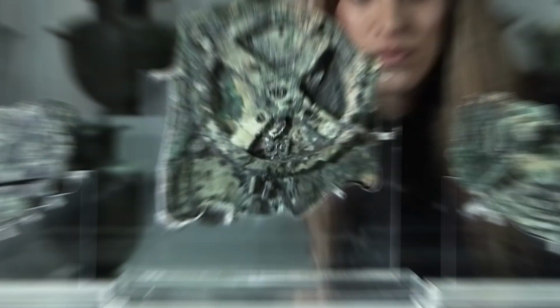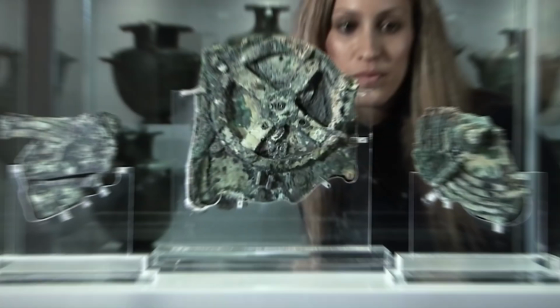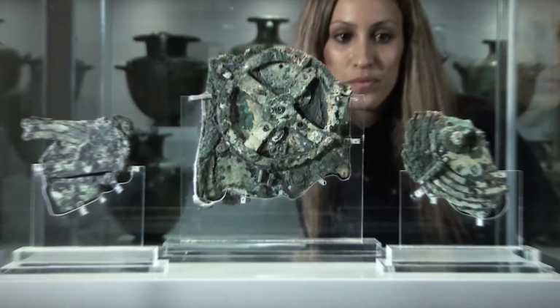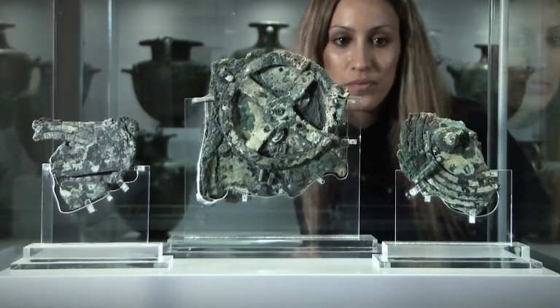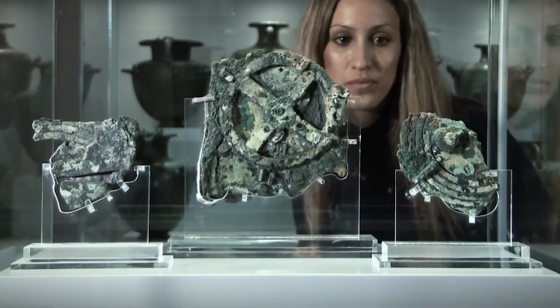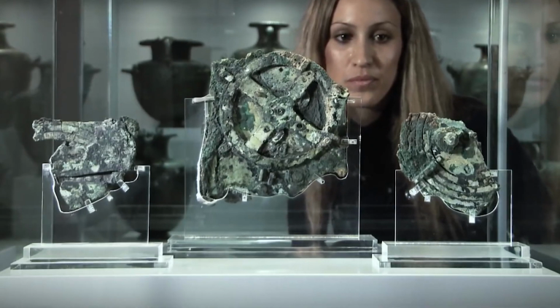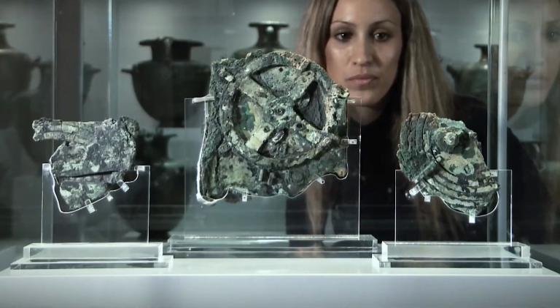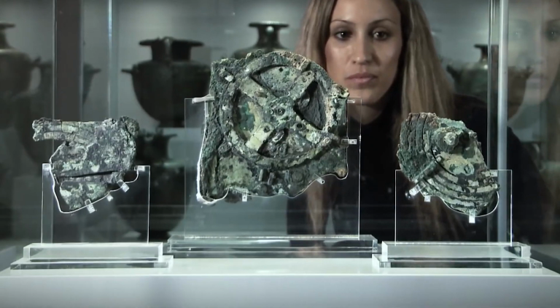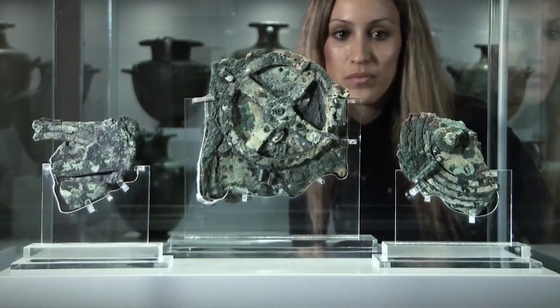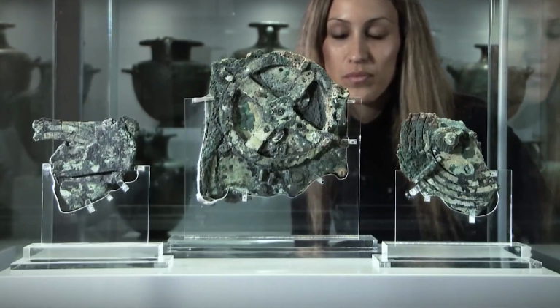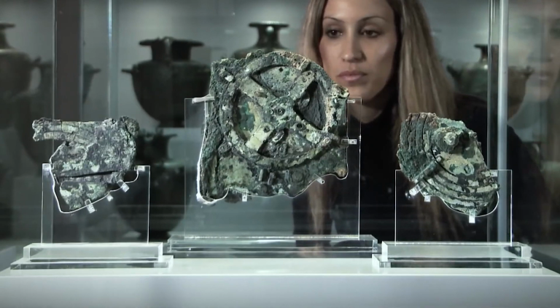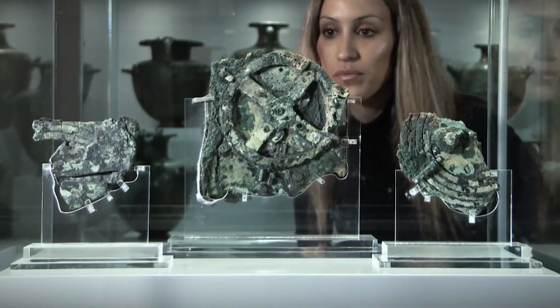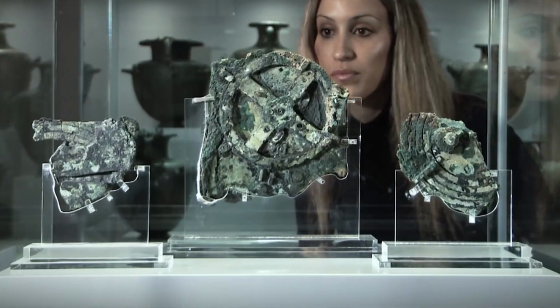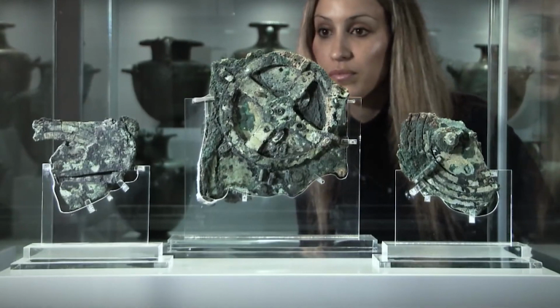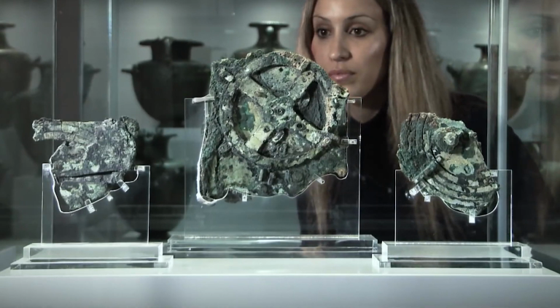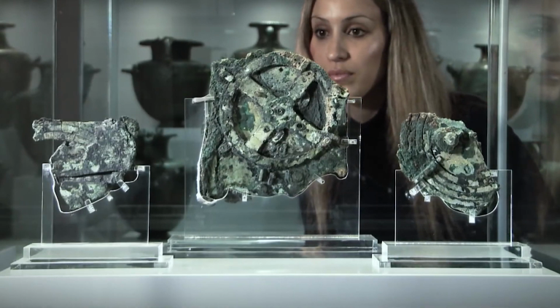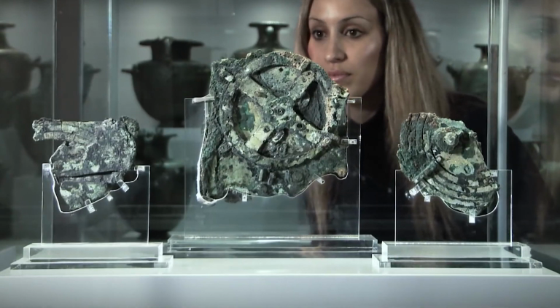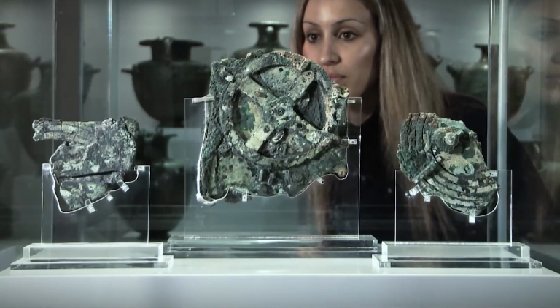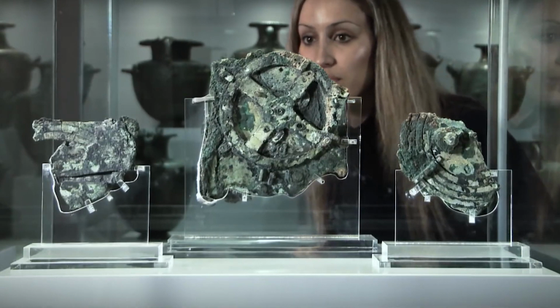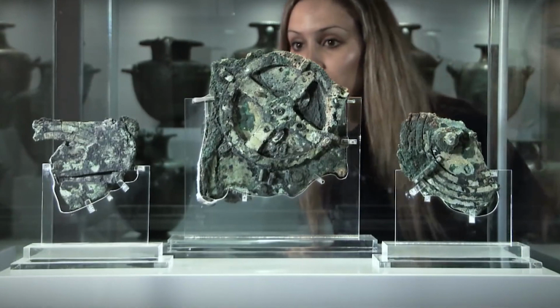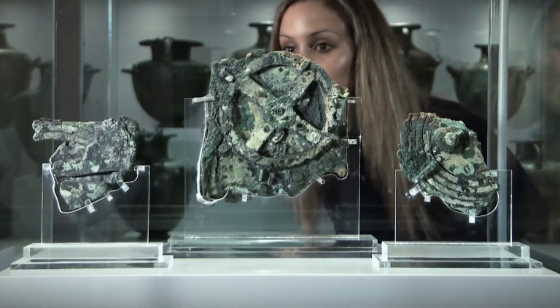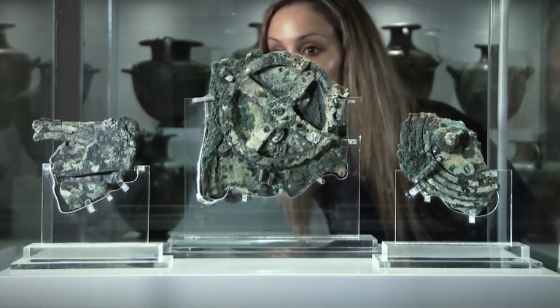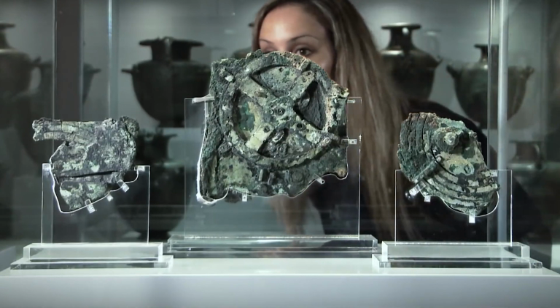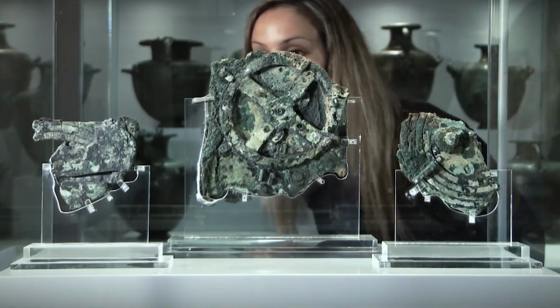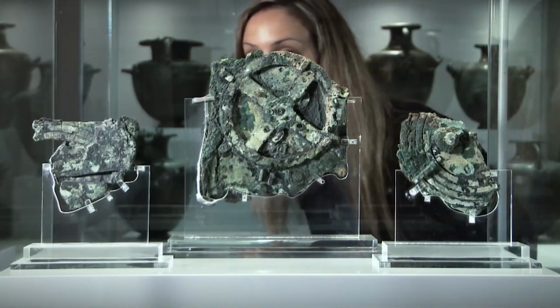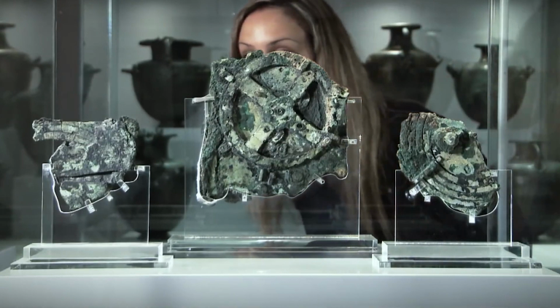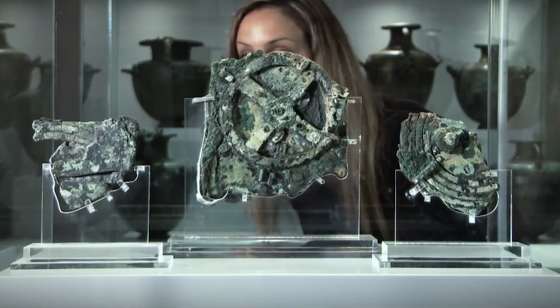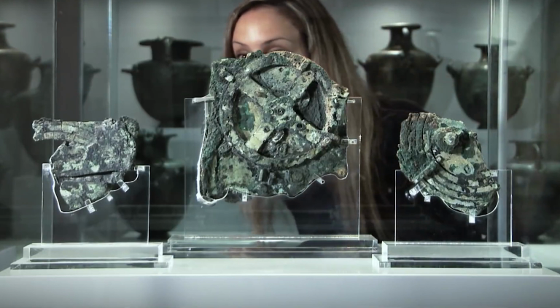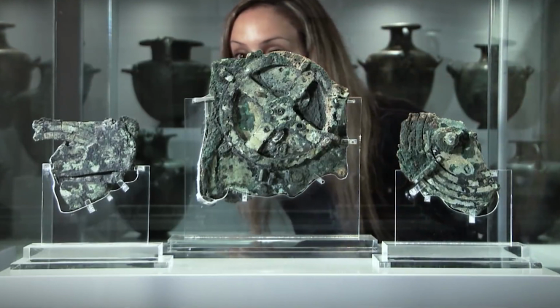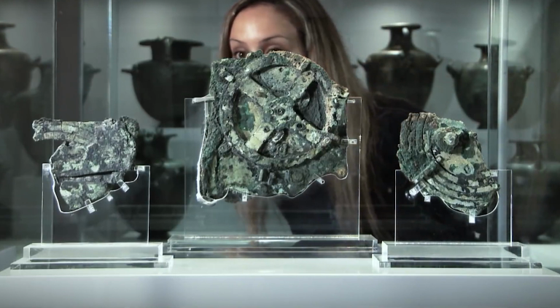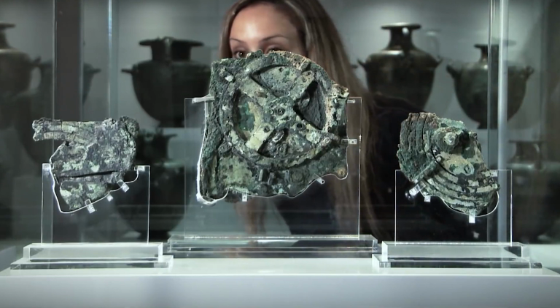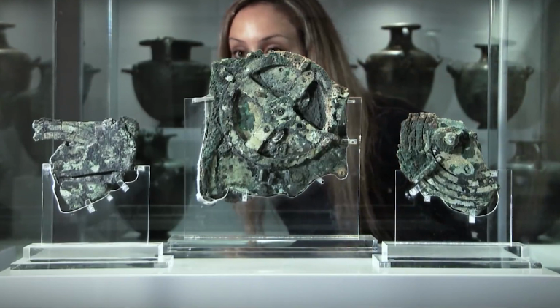Thank you for watching, and we hope you enjoyed learning about the Antikythera mechanism with us.